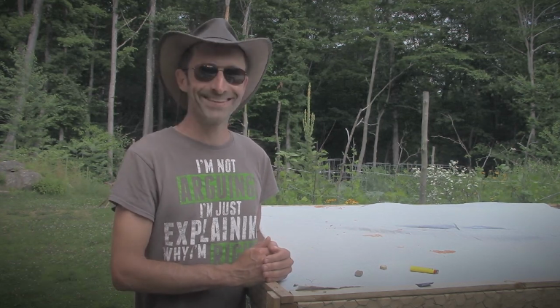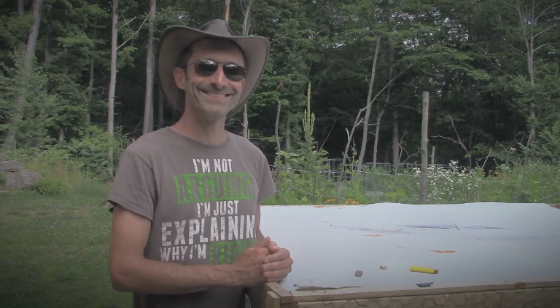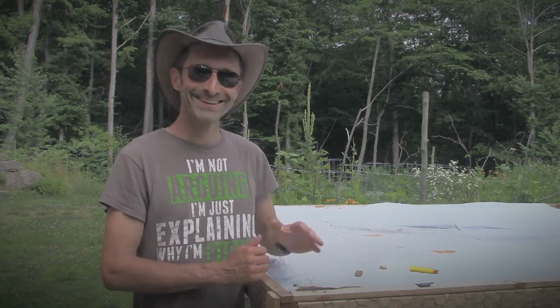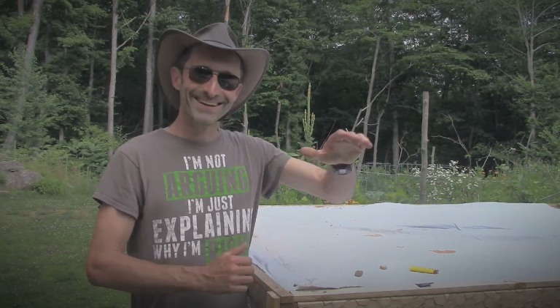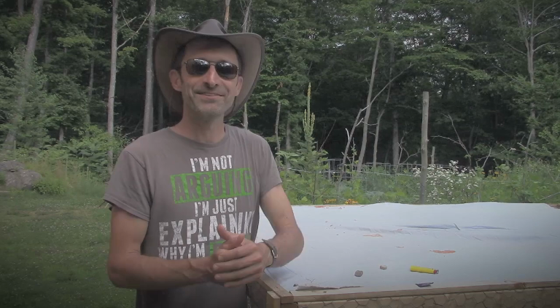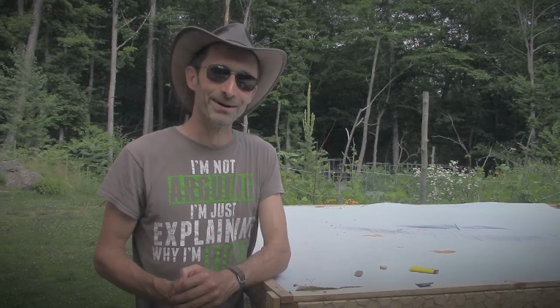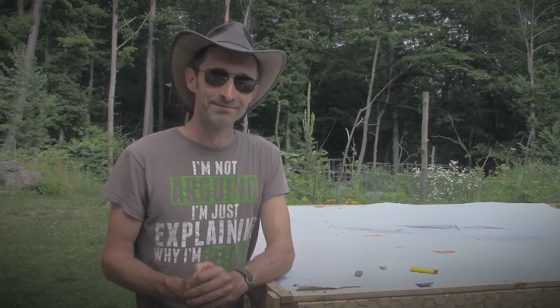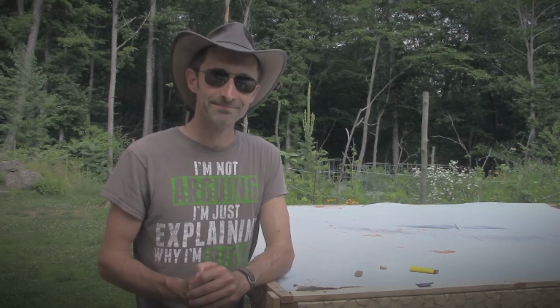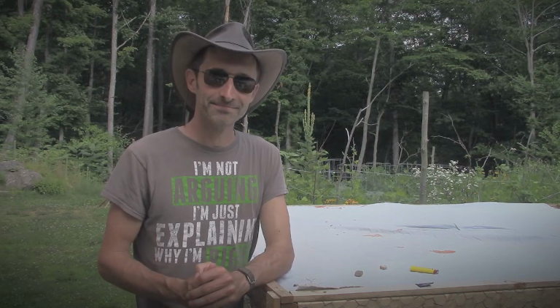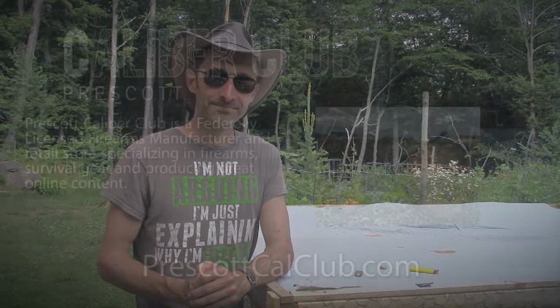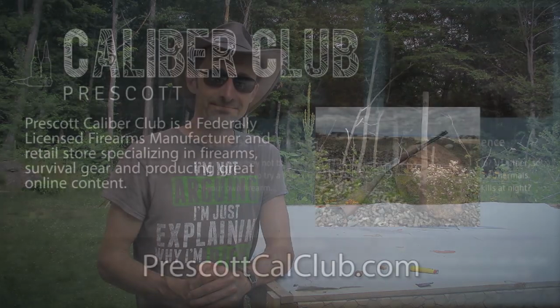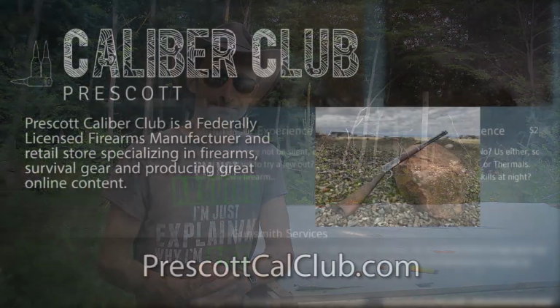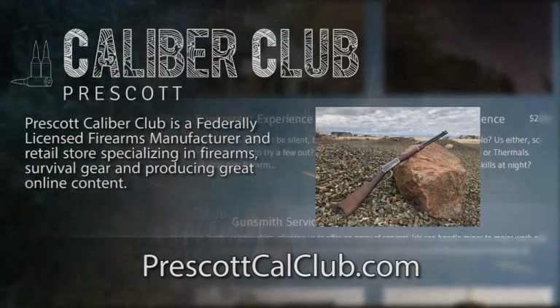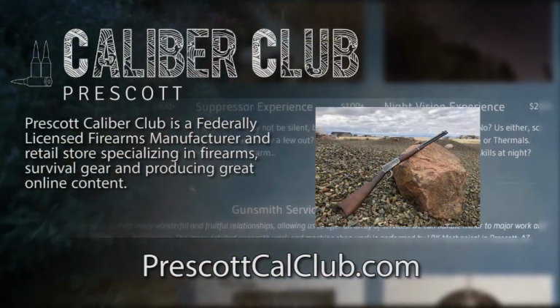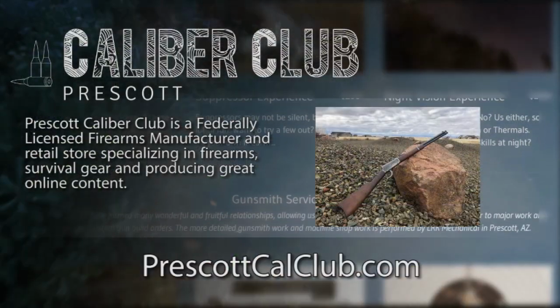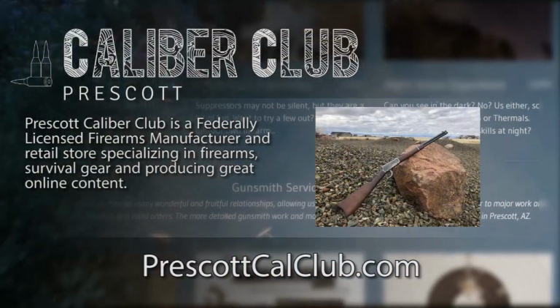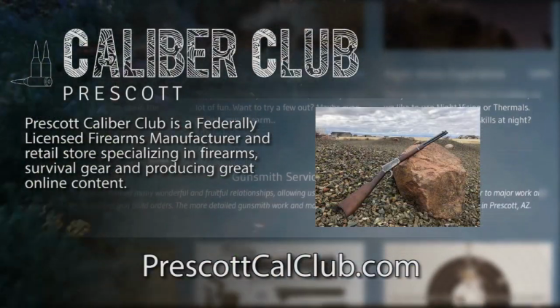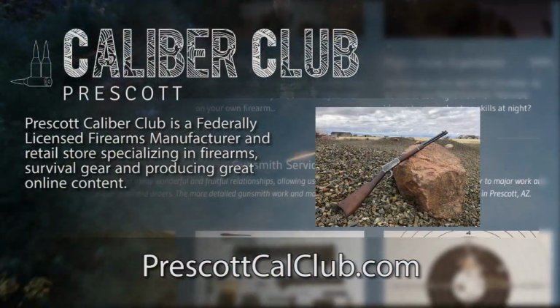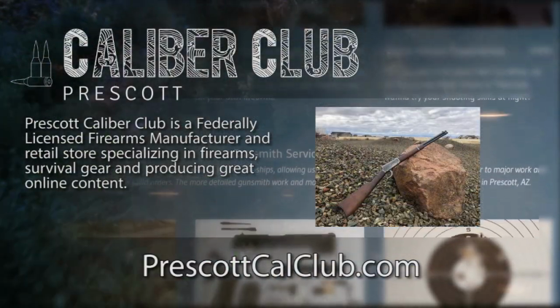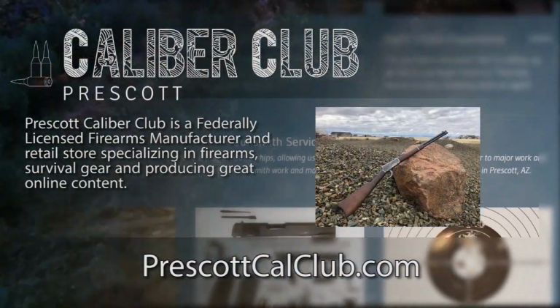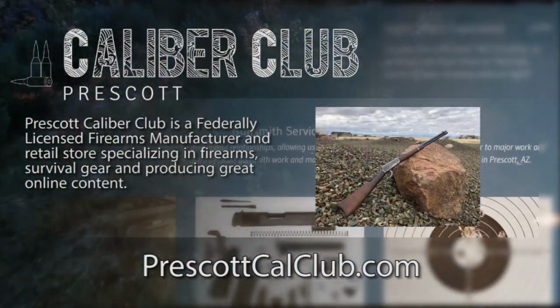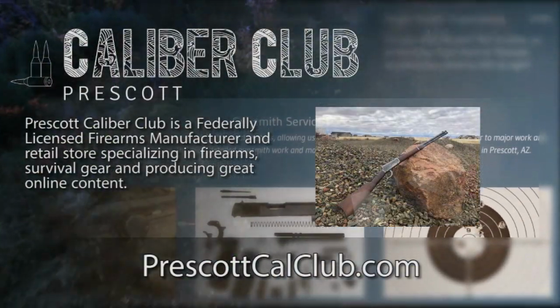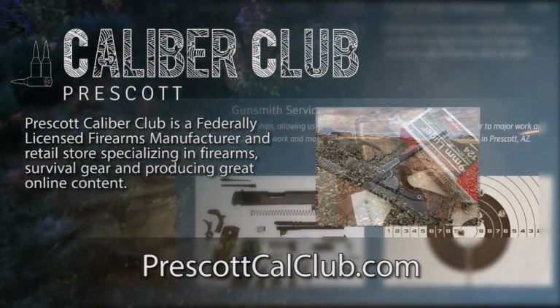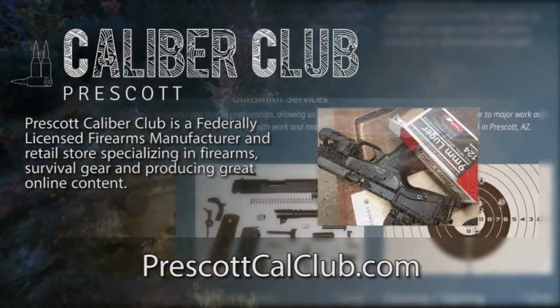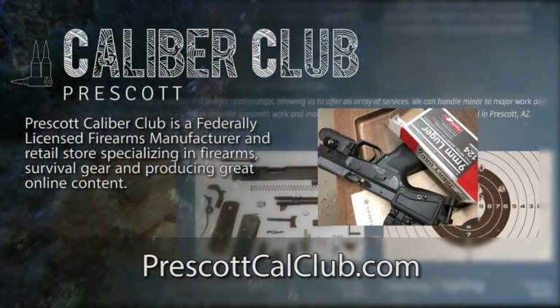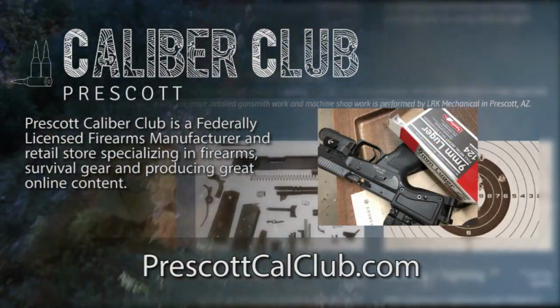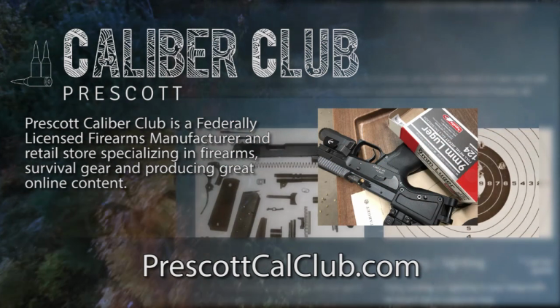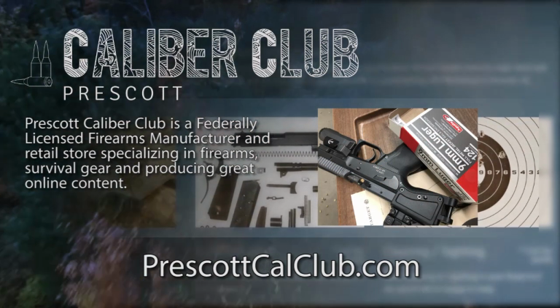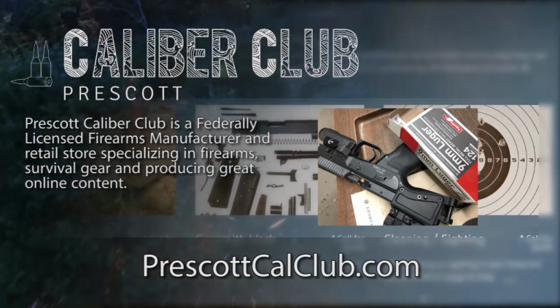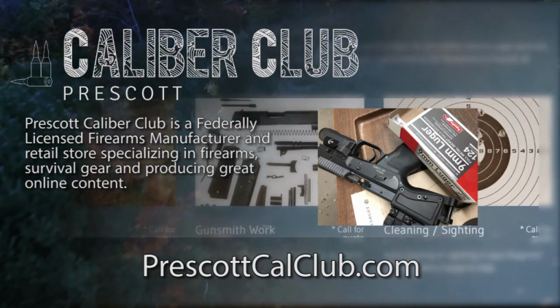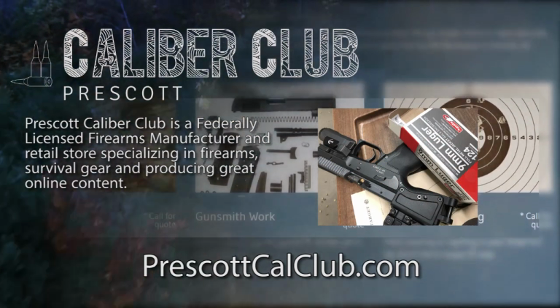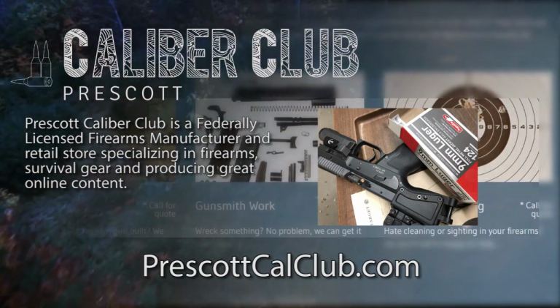That's it. Thanks for watching. This episode has been brought to you in part by Prescott Caliber Club and Jeske Defense Strategies.